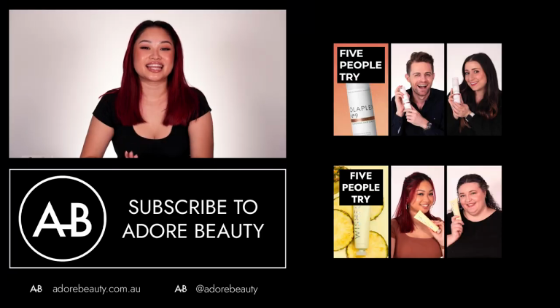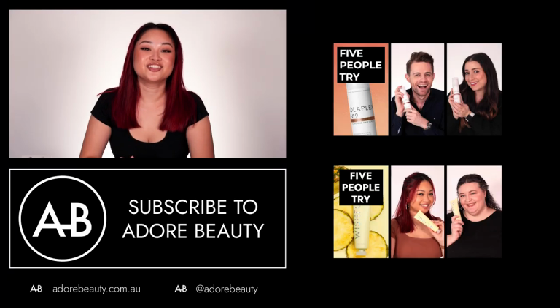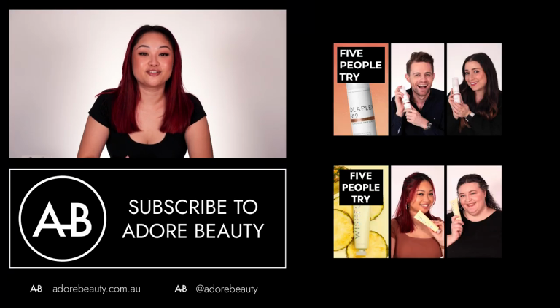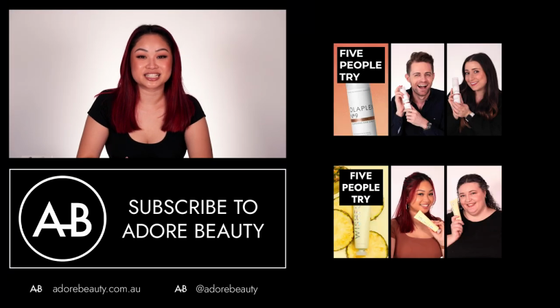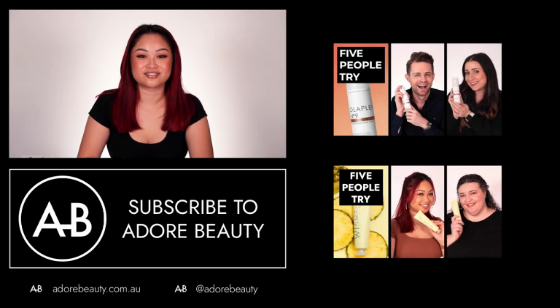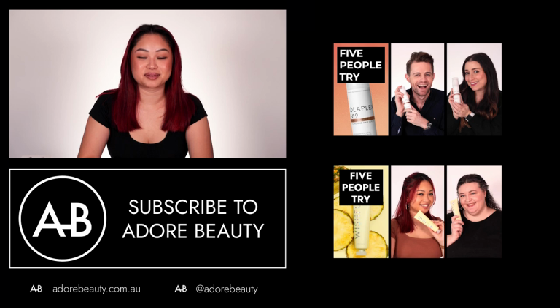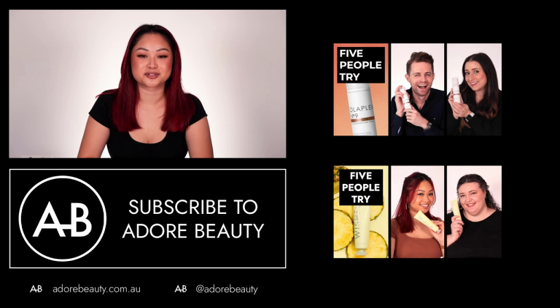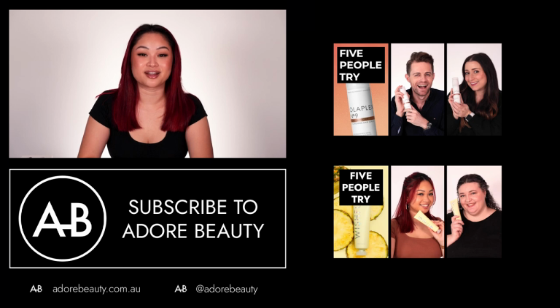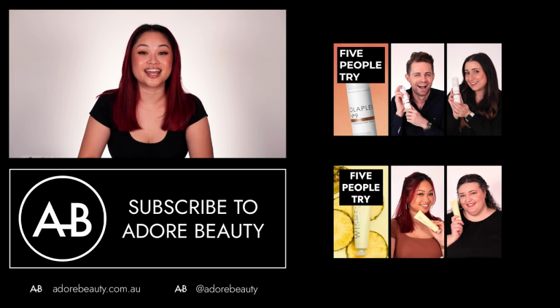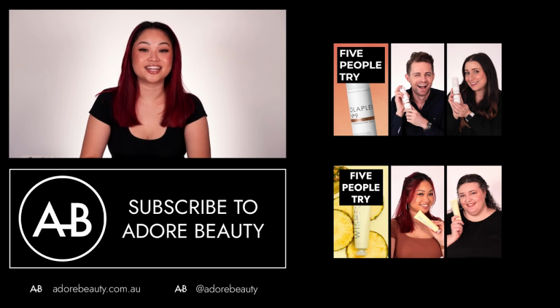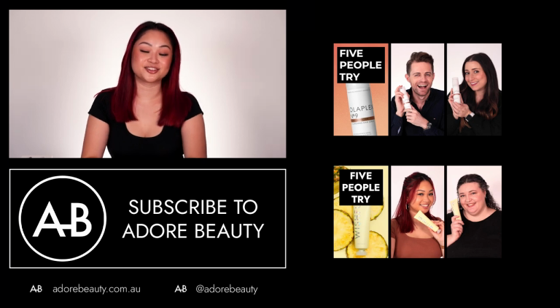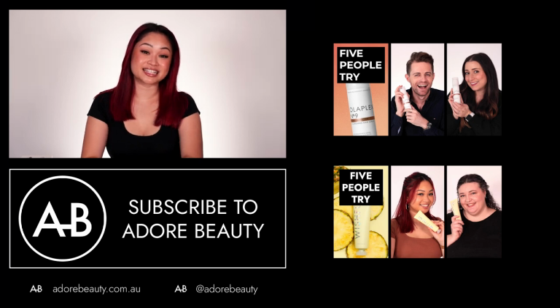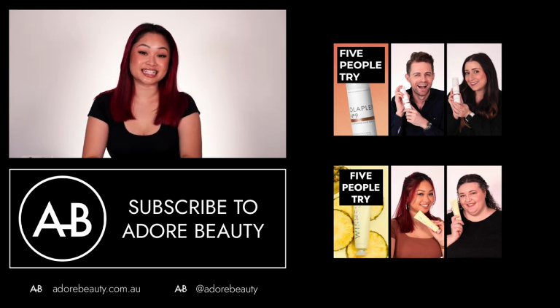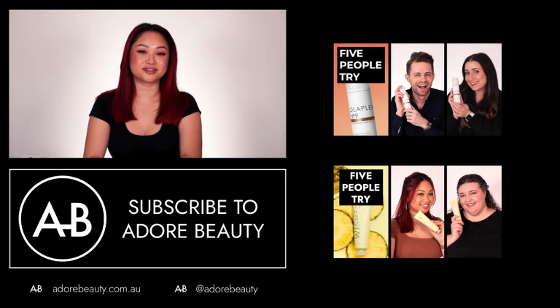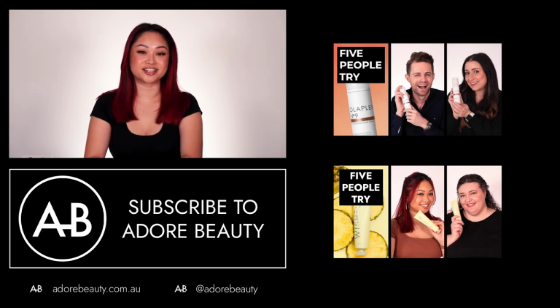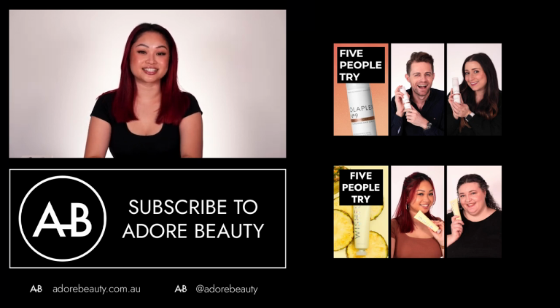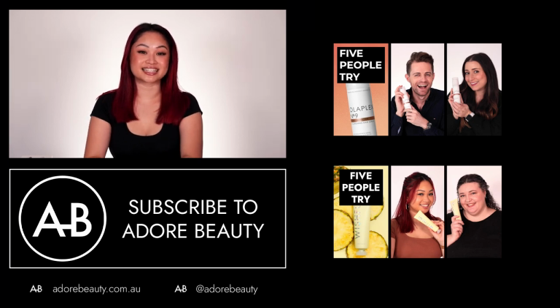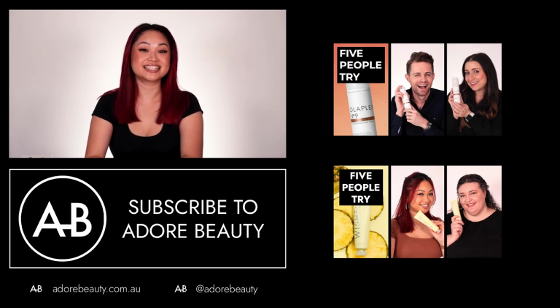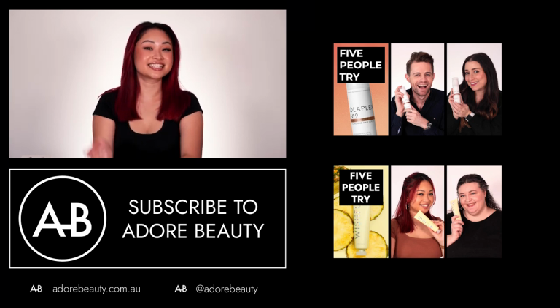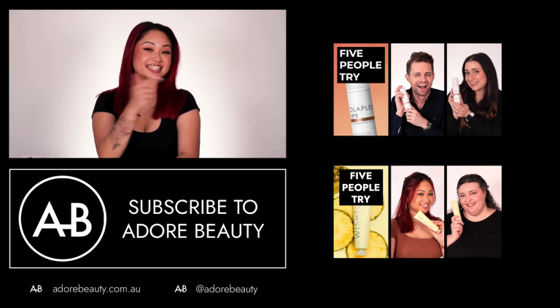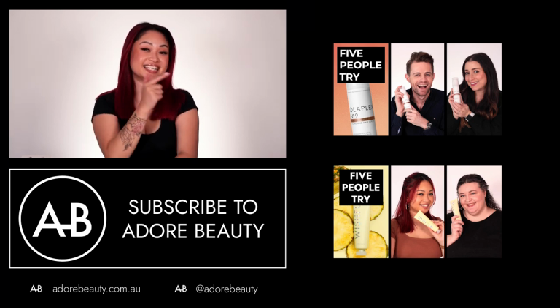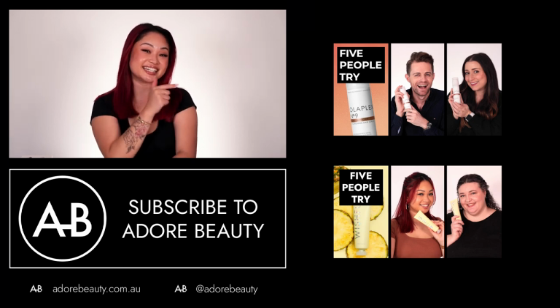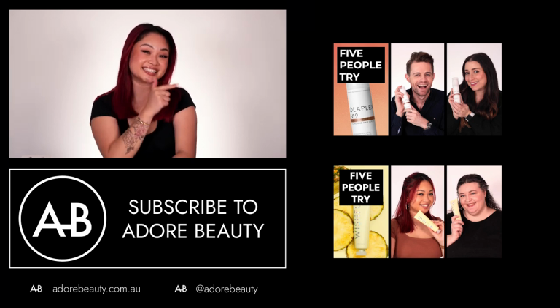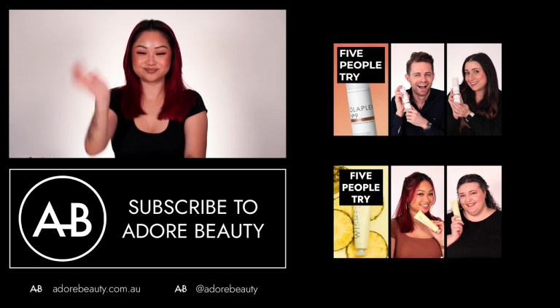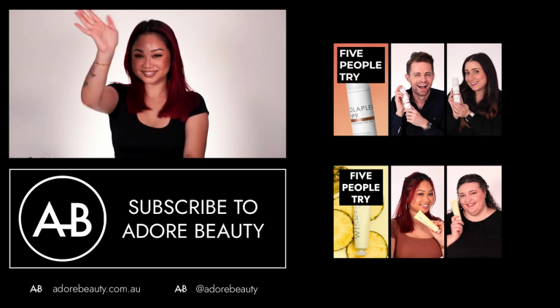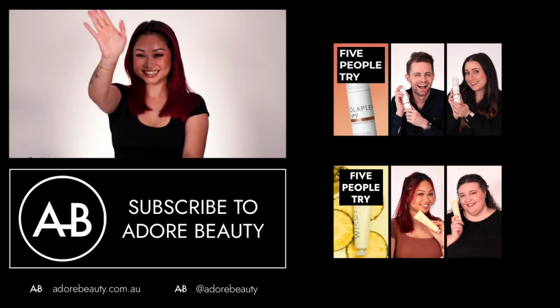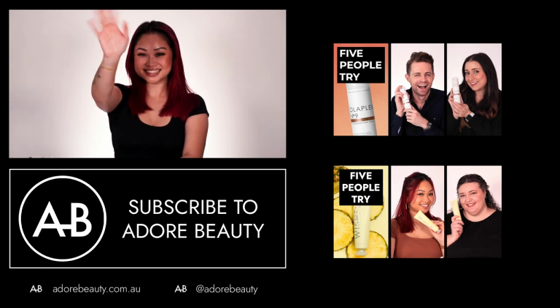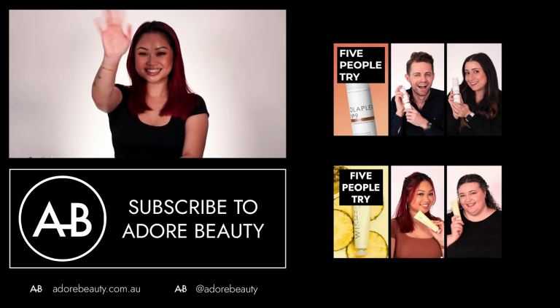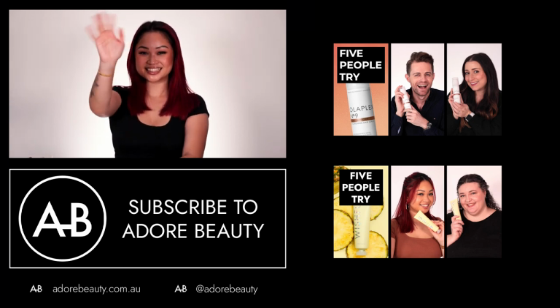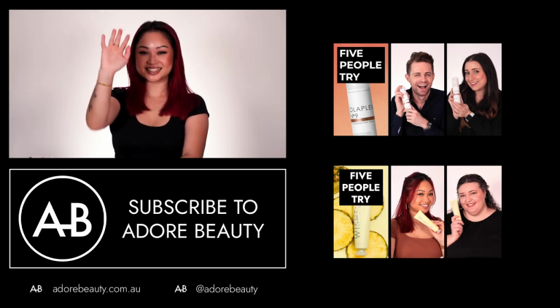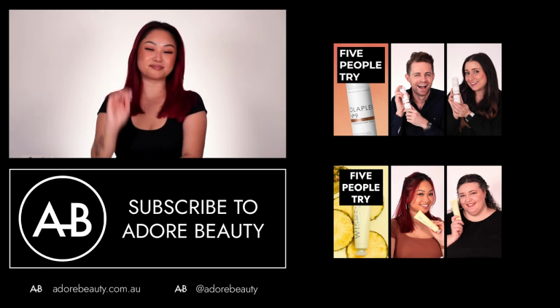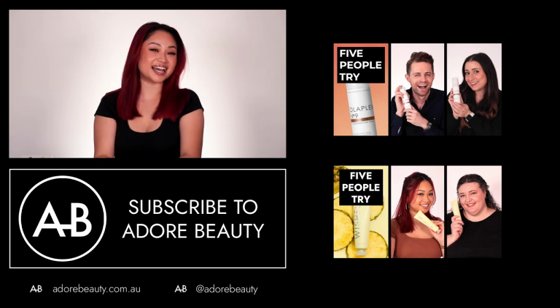Thank you for watching Five People Try. If you want to see more videos like this, click here. Bye!